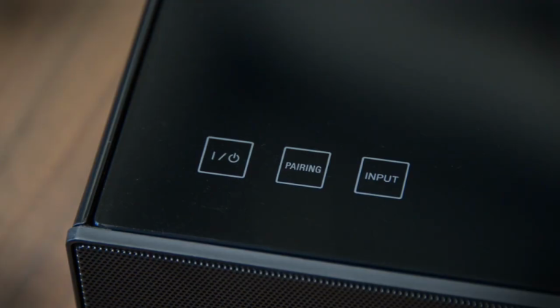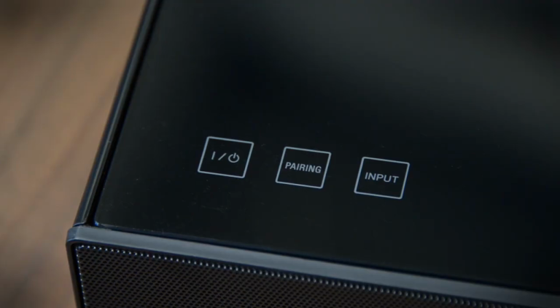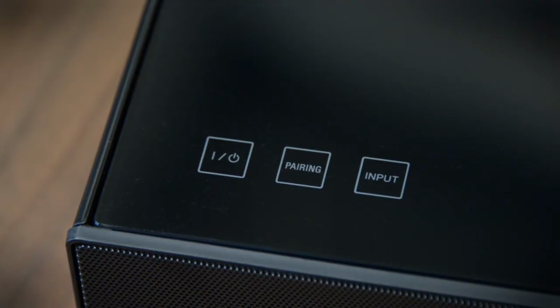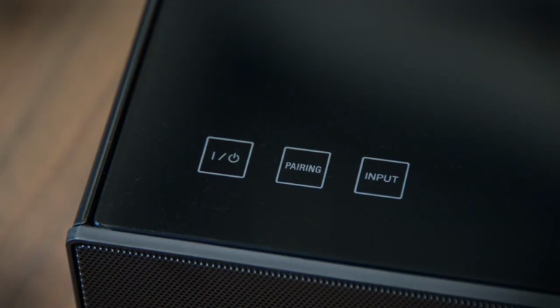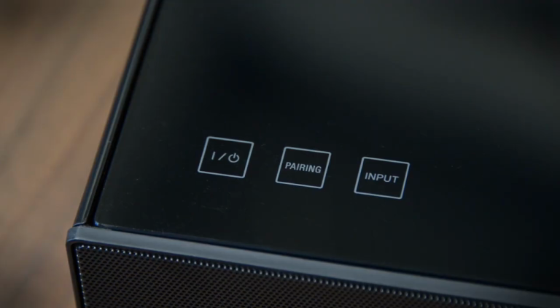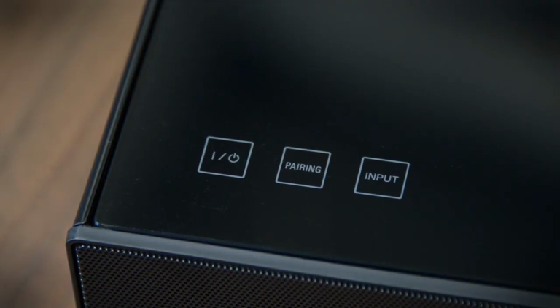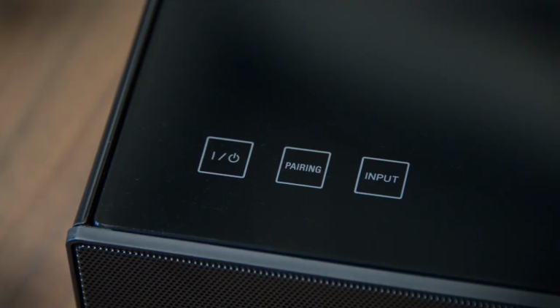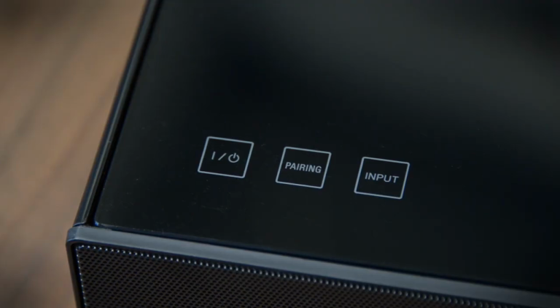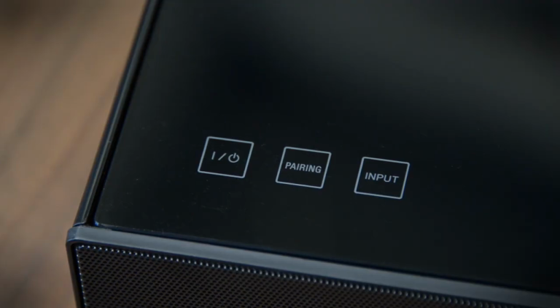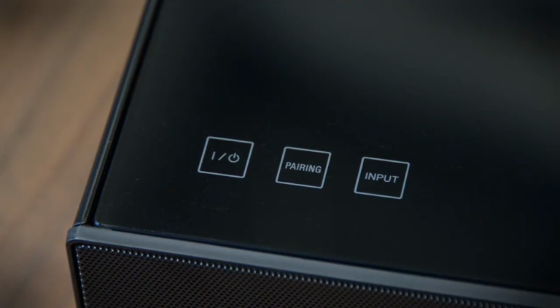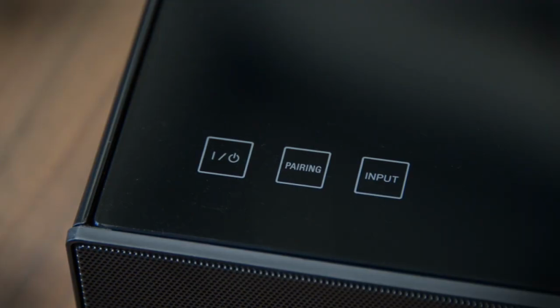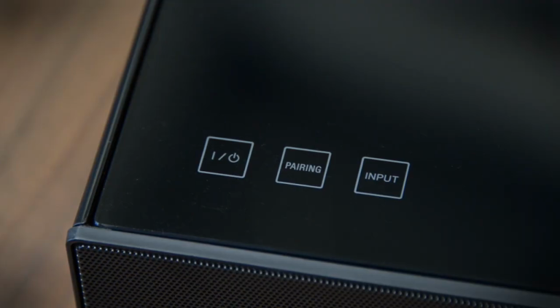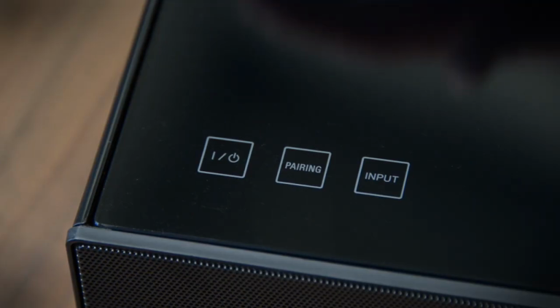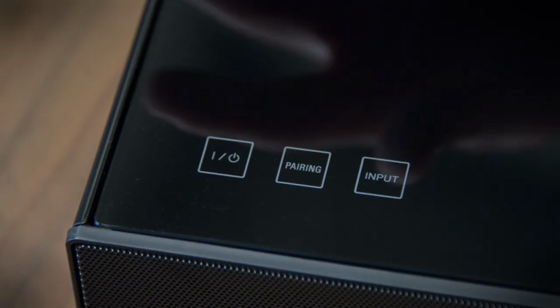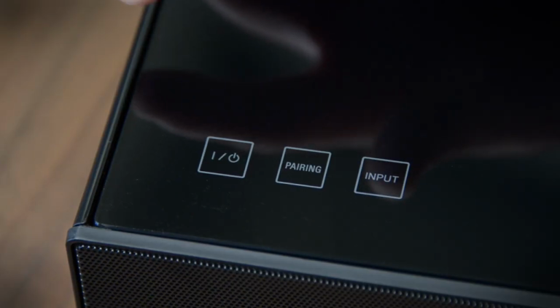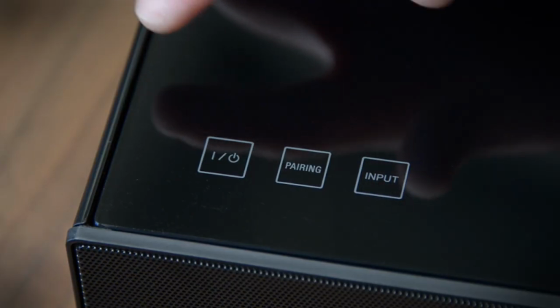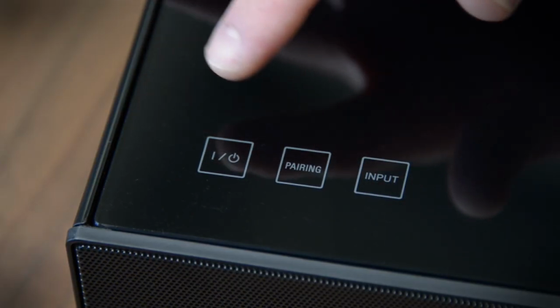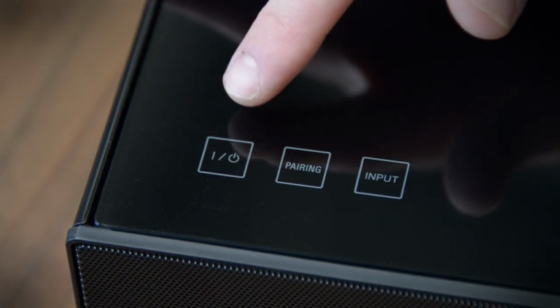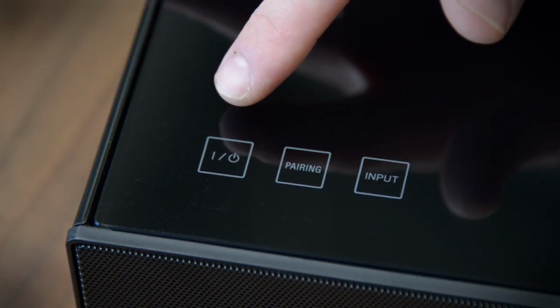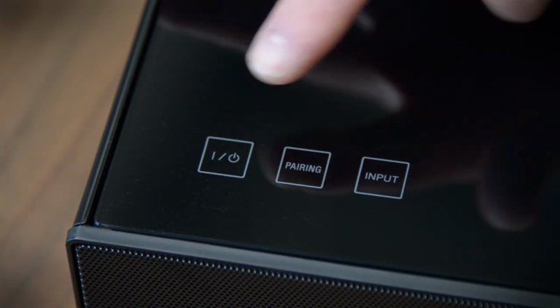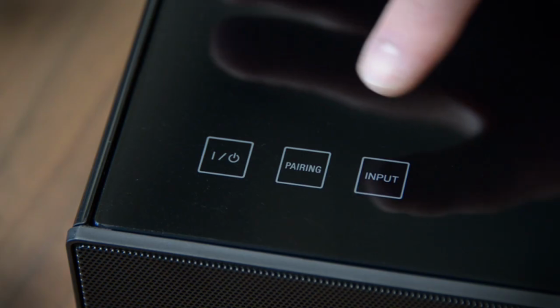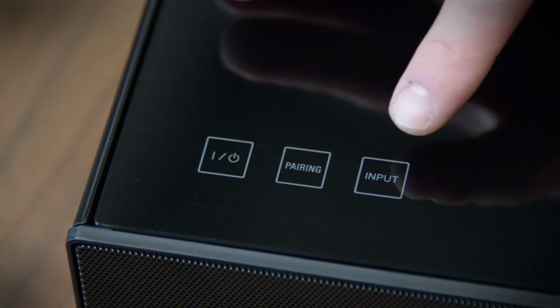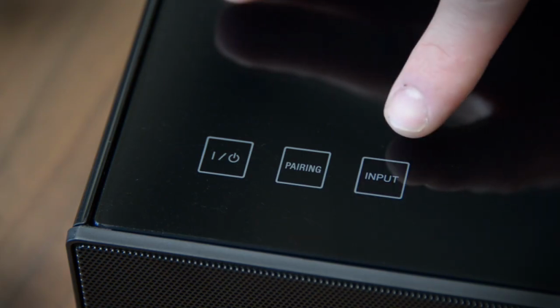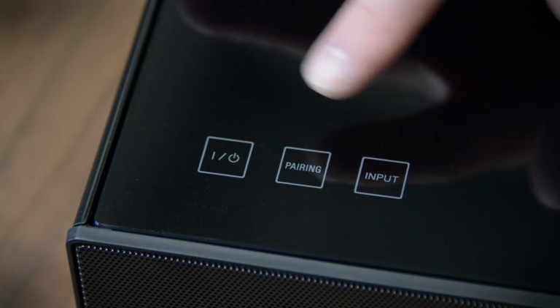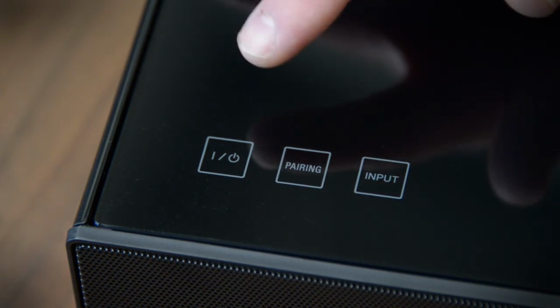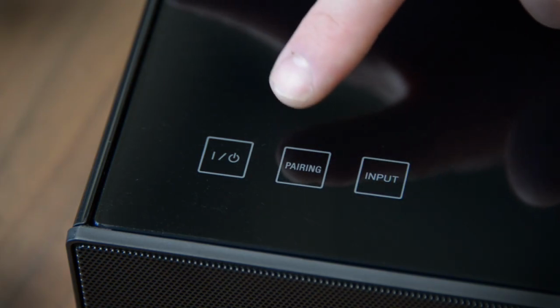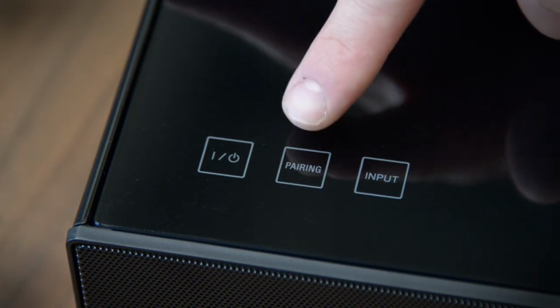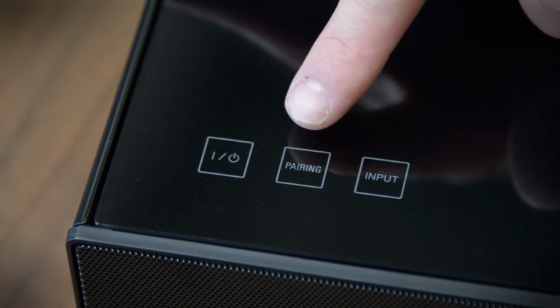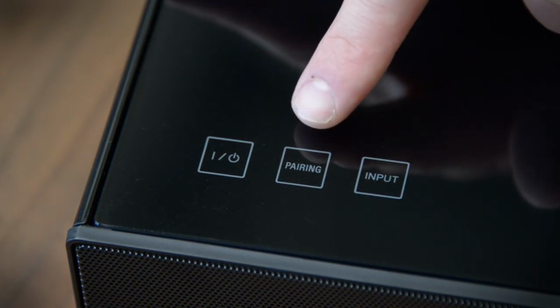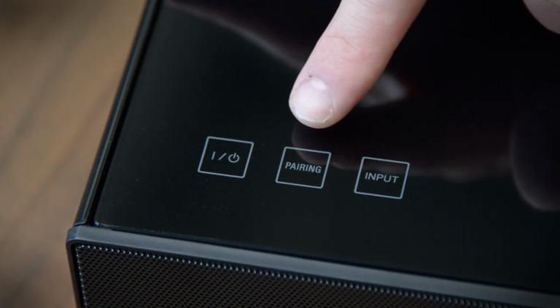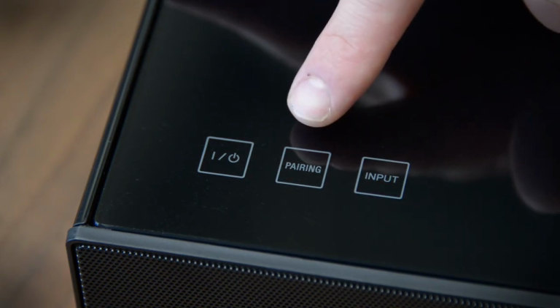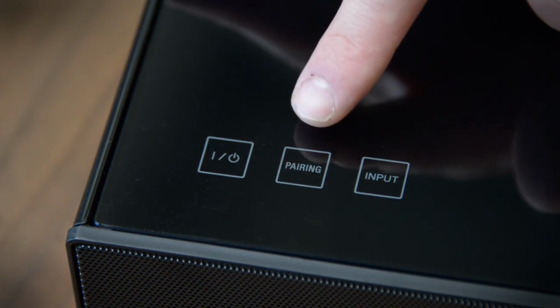Very basic controls are handled by the touch buttons on the top of the unit, including power, input selection, and Bluetooth pairing.